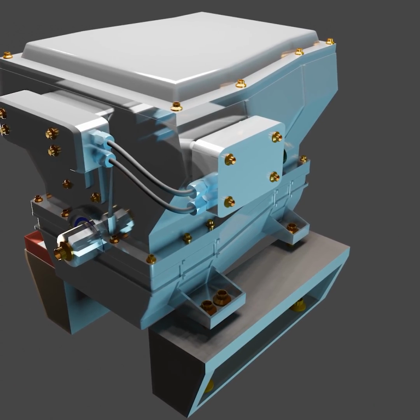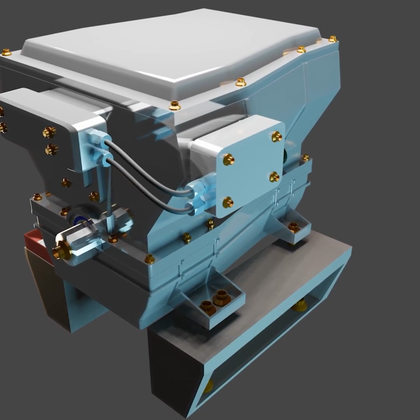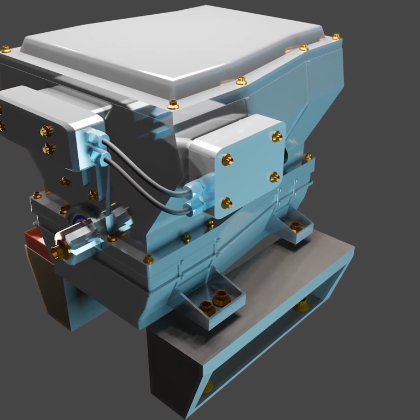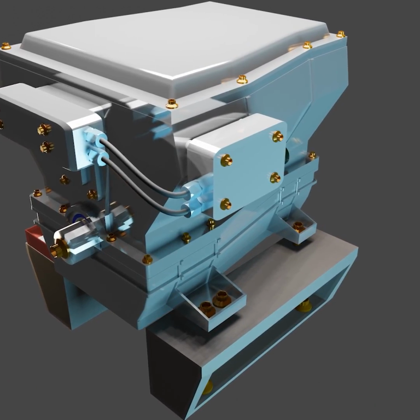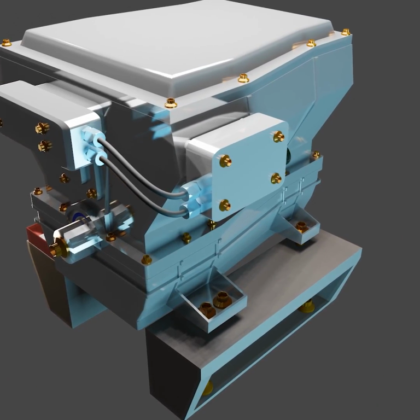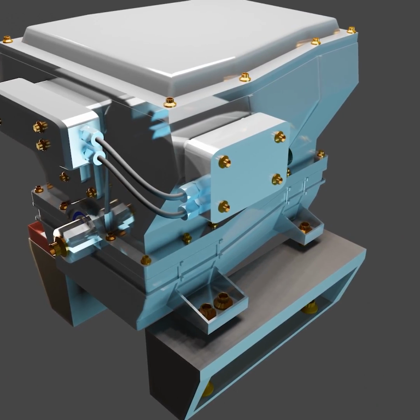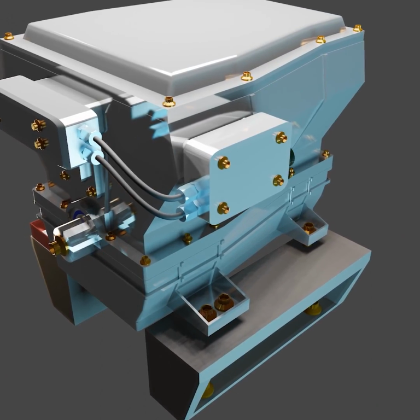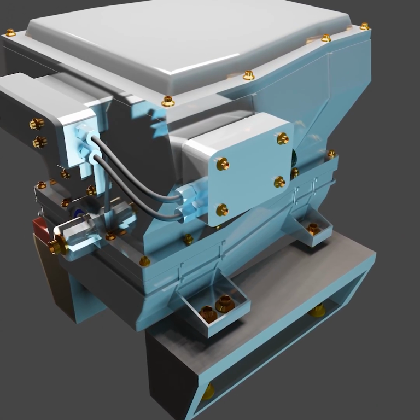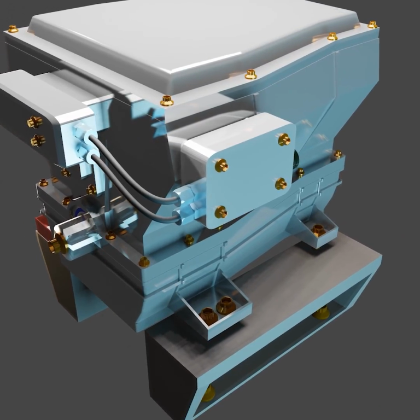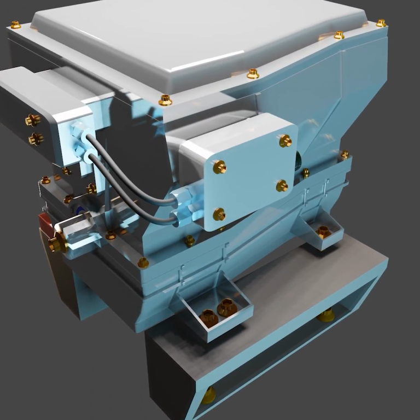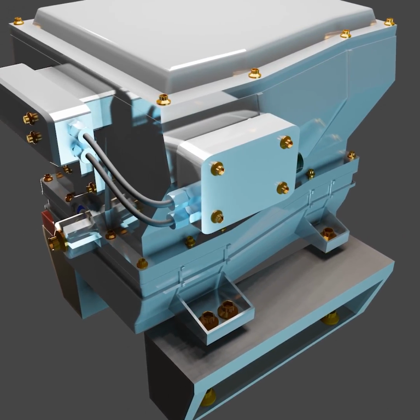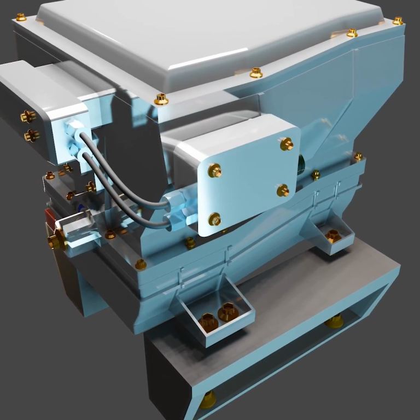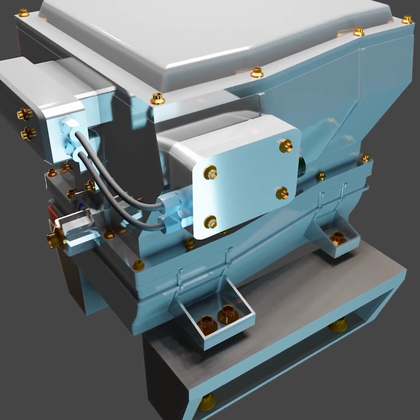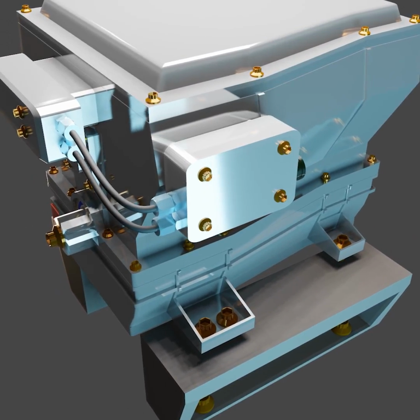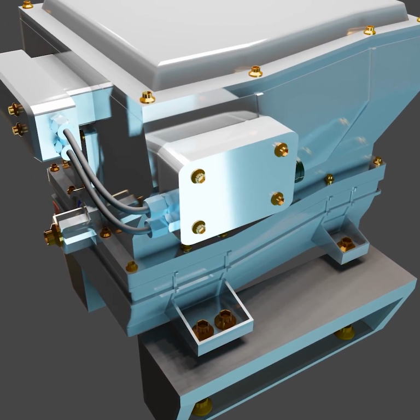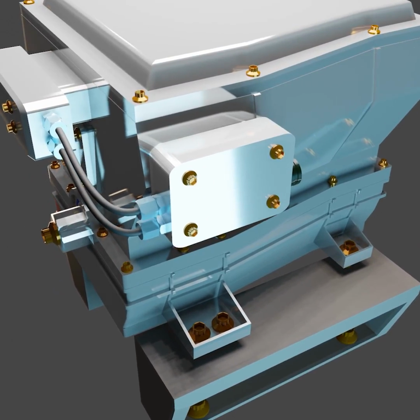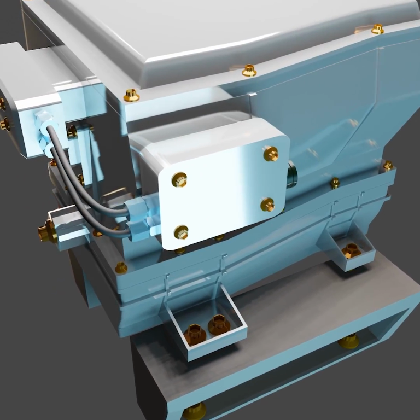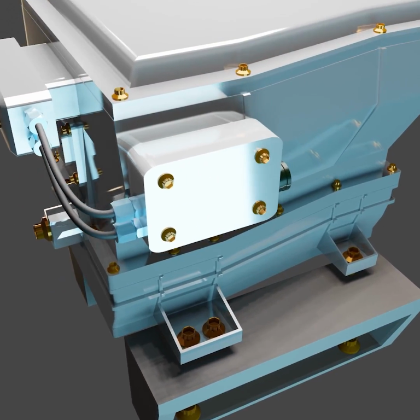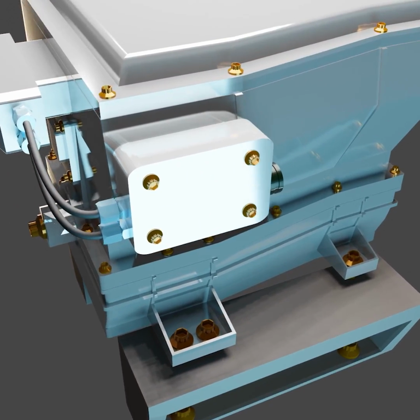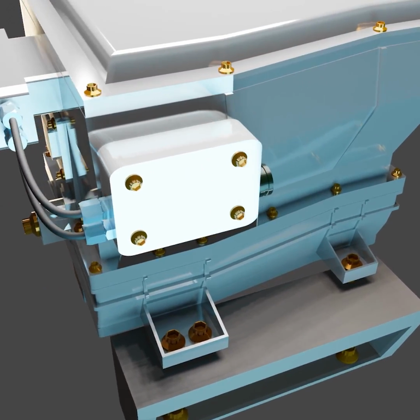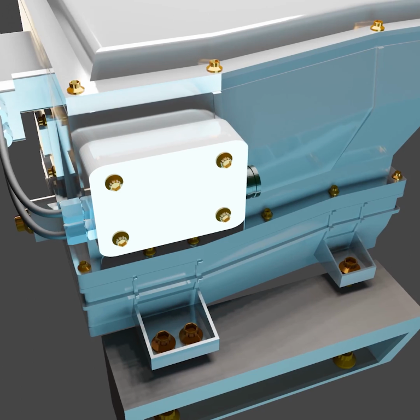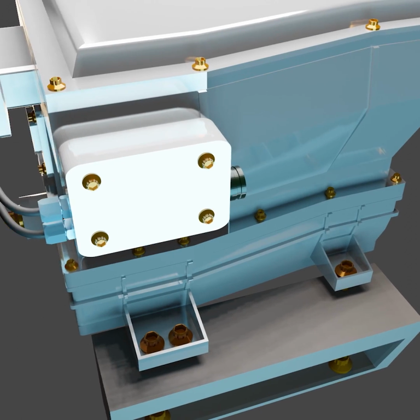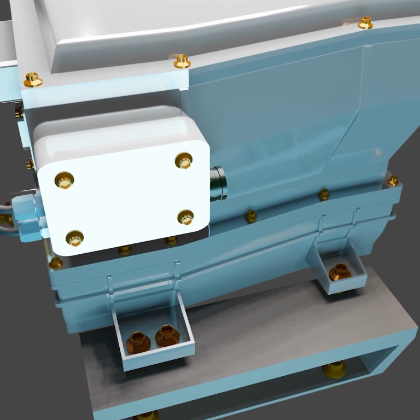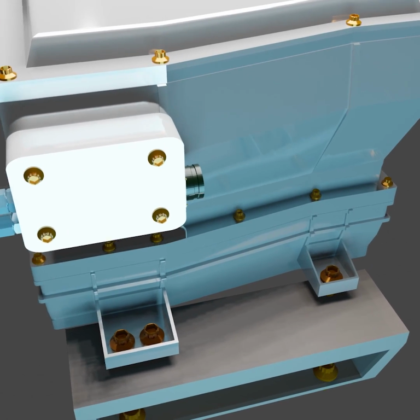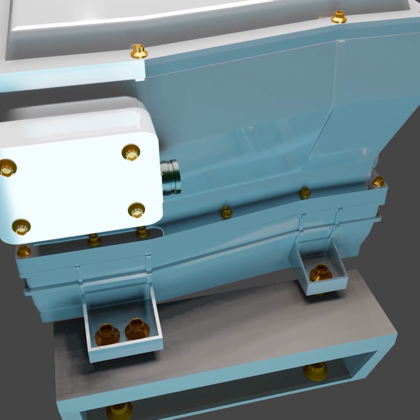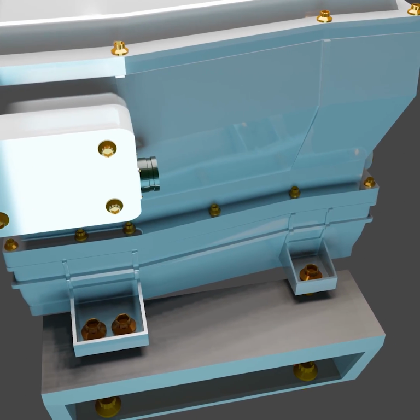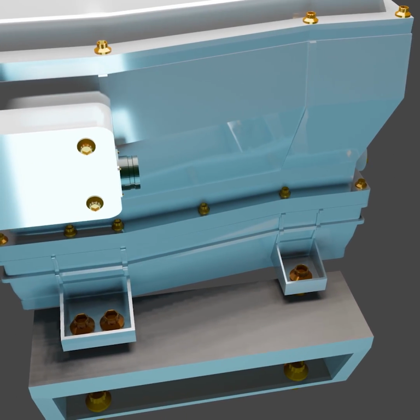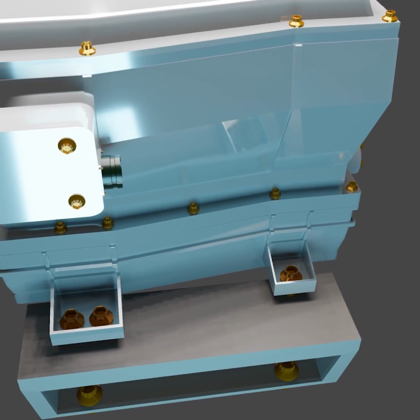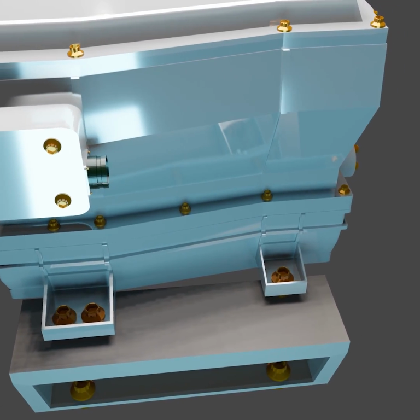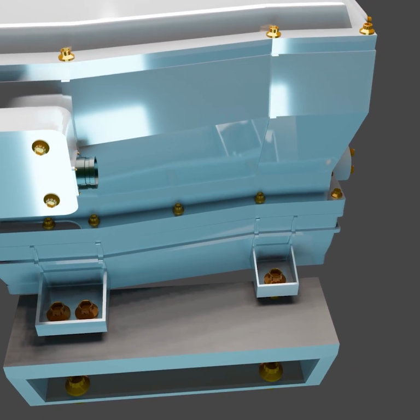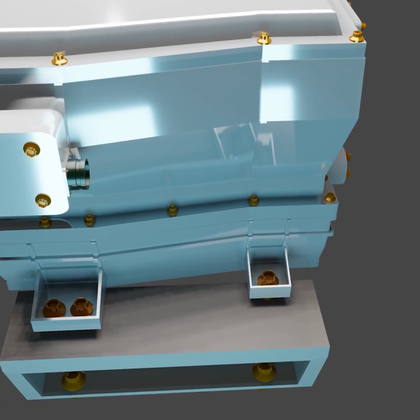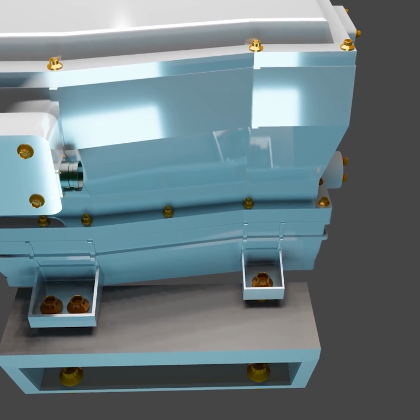After the gearbox has been aligned, the foundation surfaces are prepared and provided with formwork.